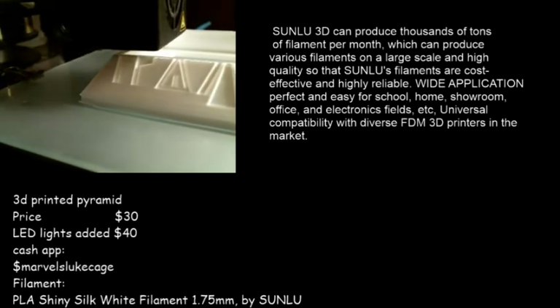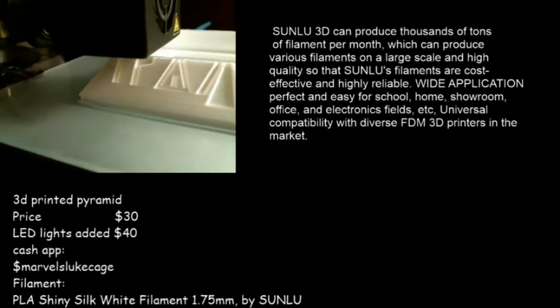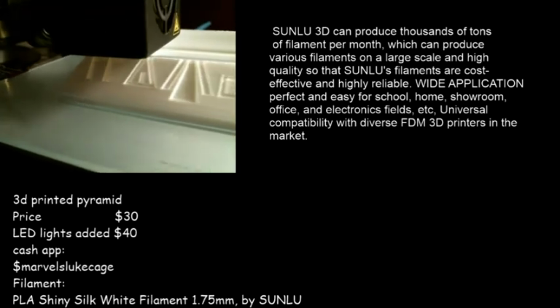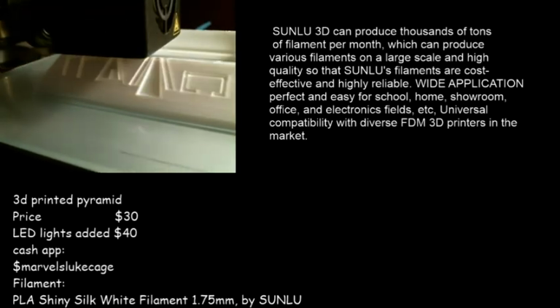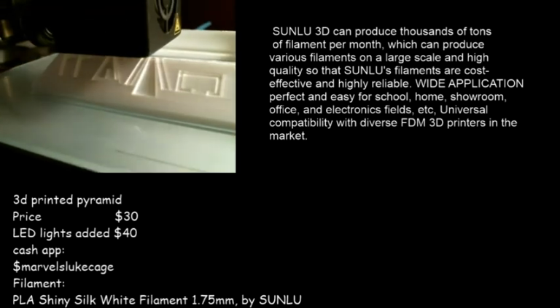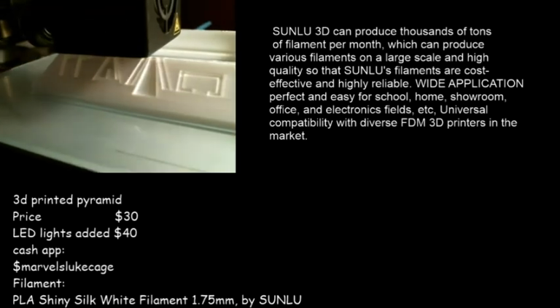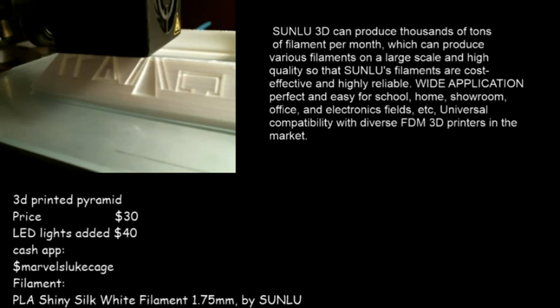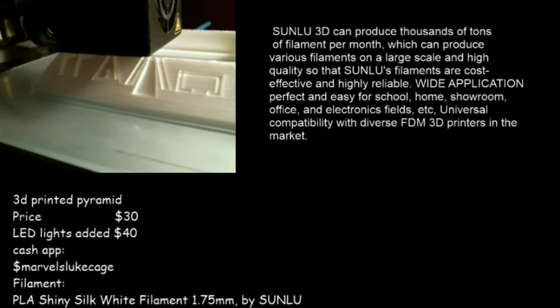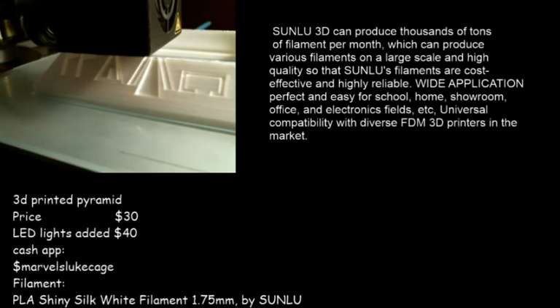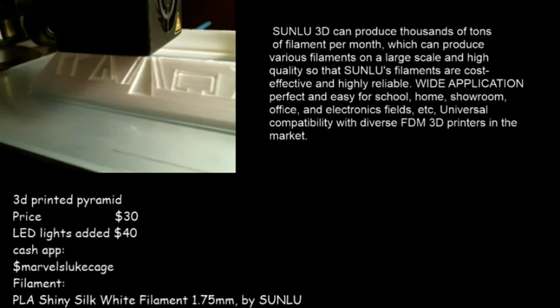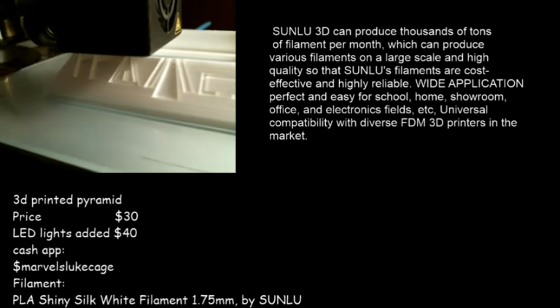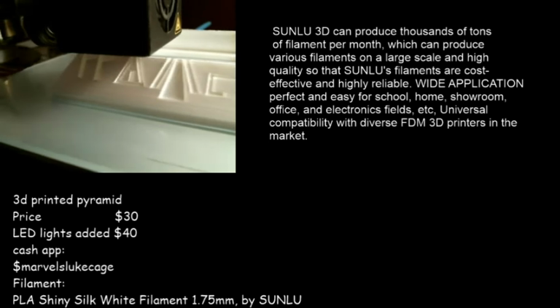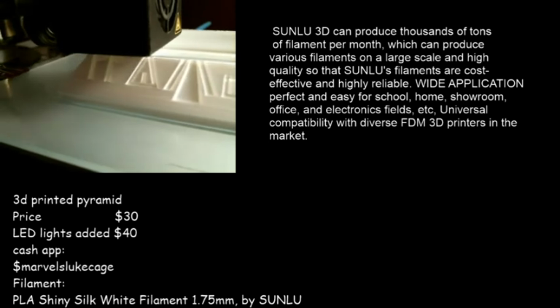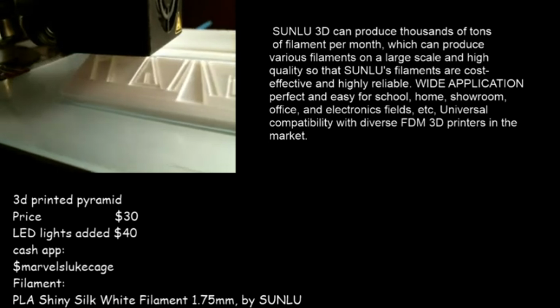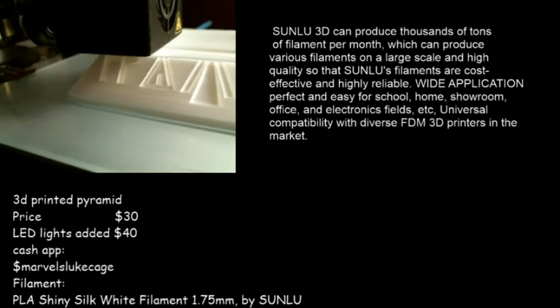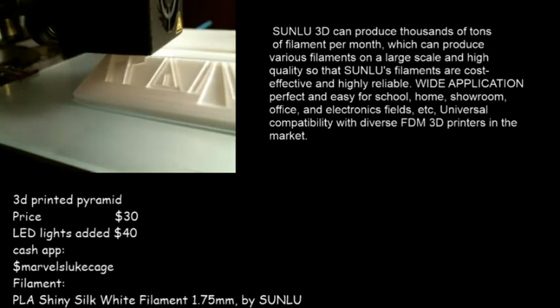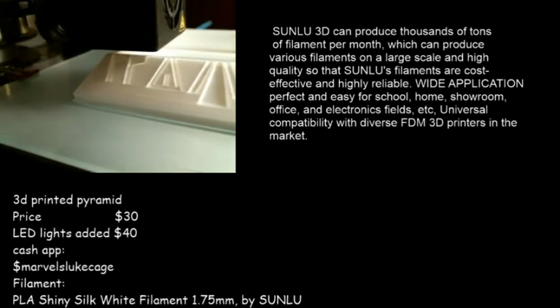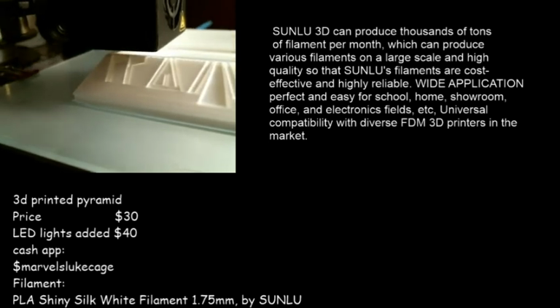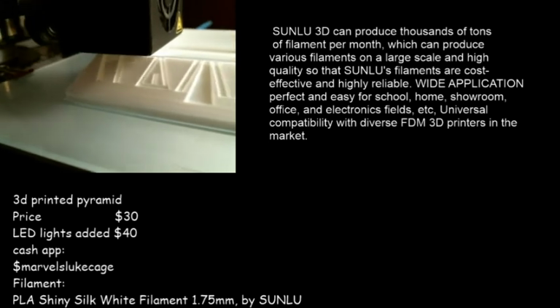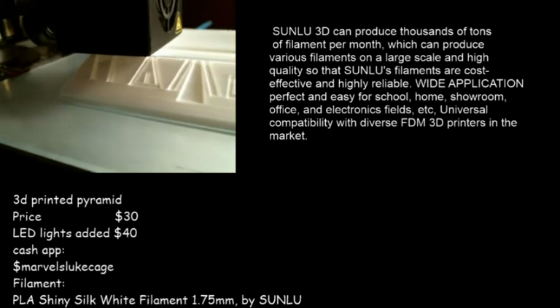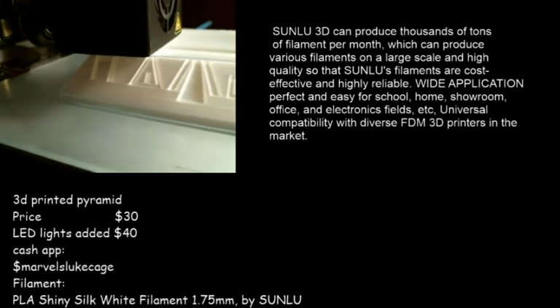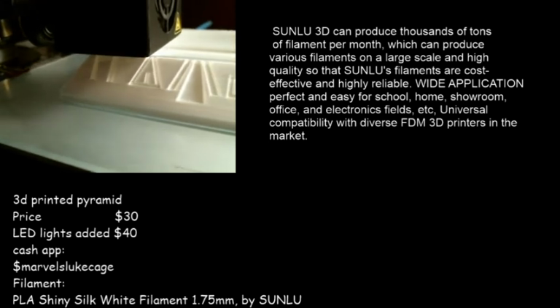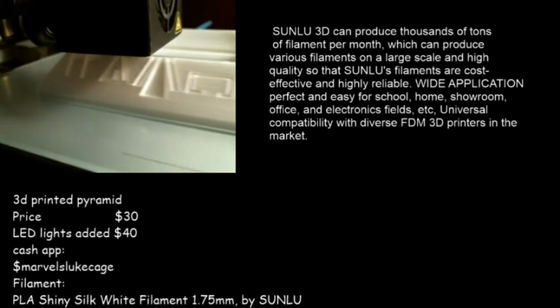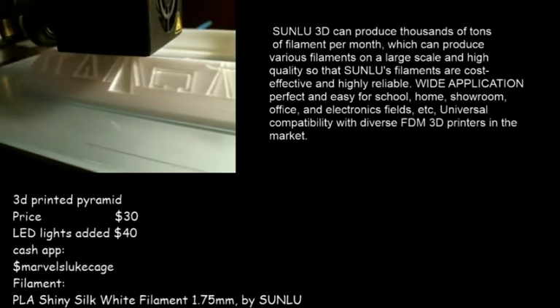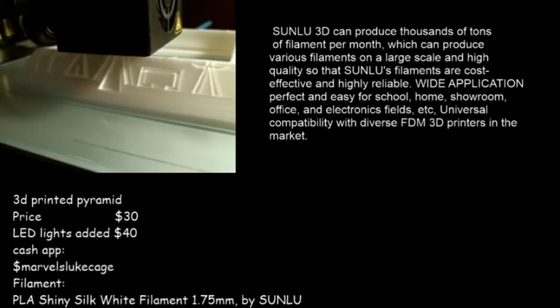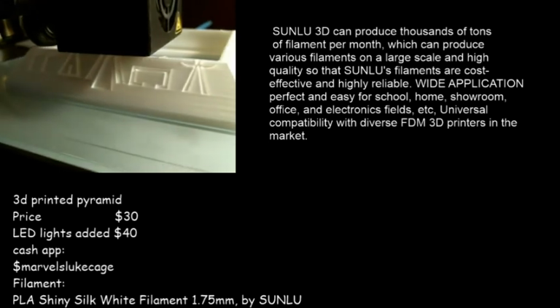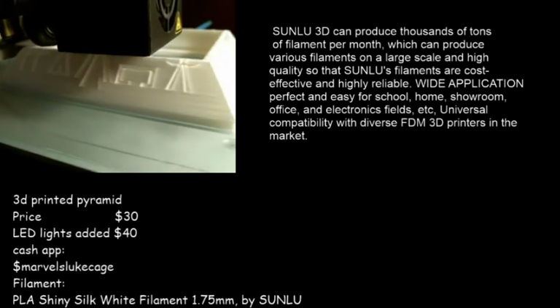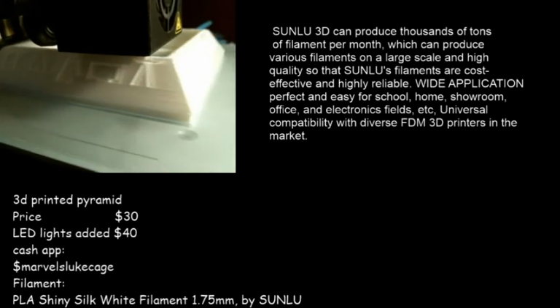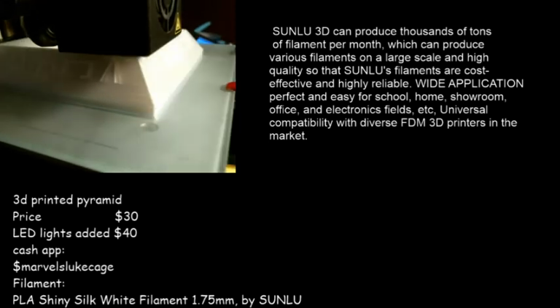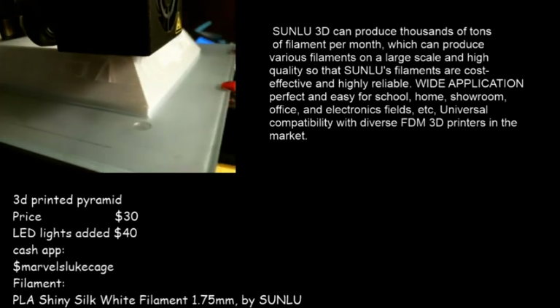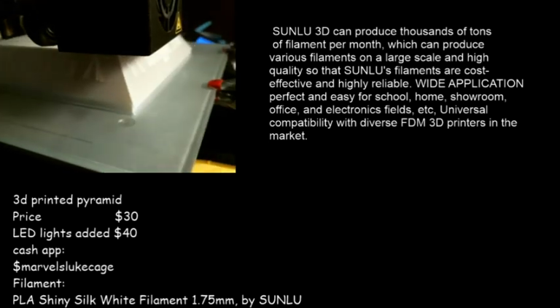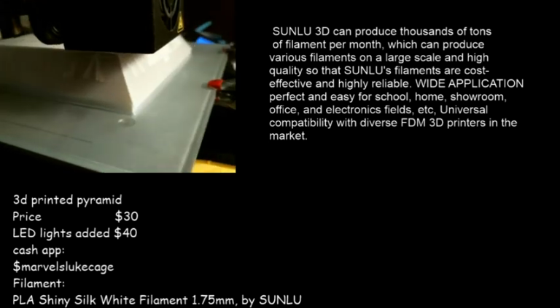And as you can see, I've used other filaments. They just do not do this well.